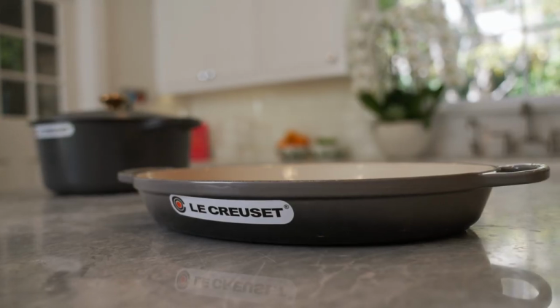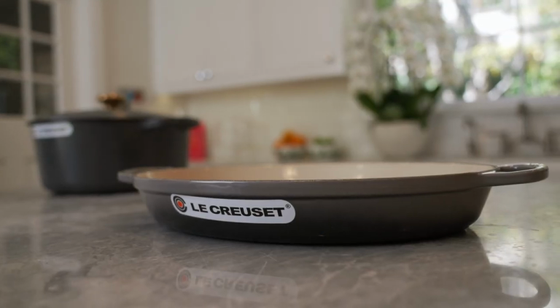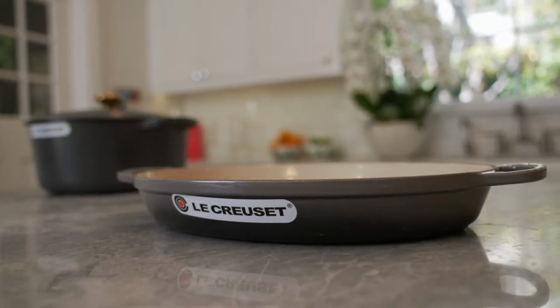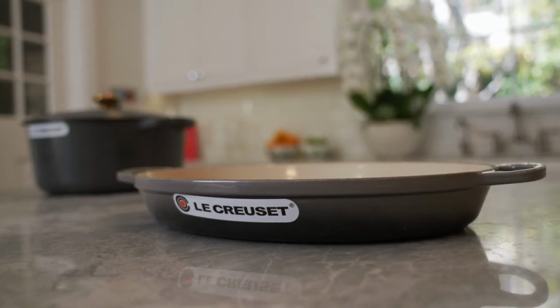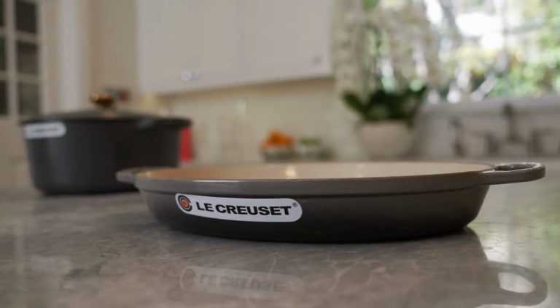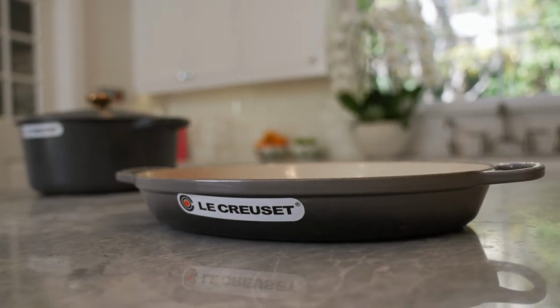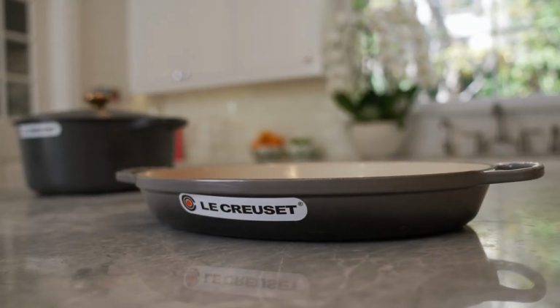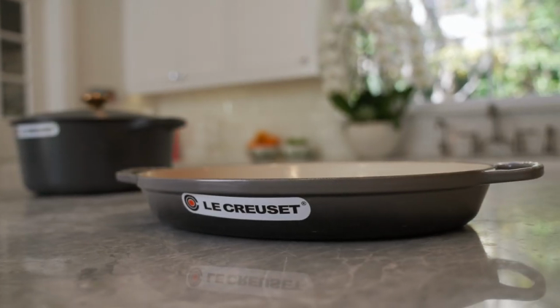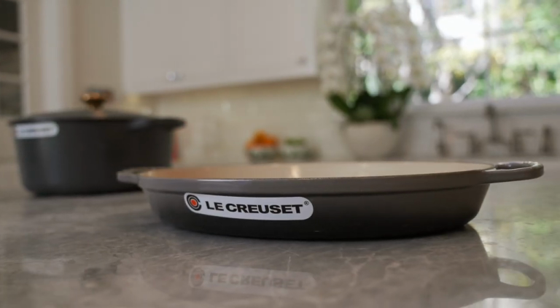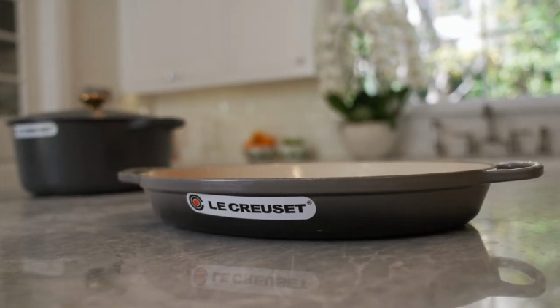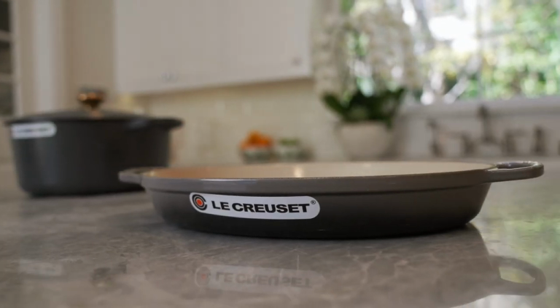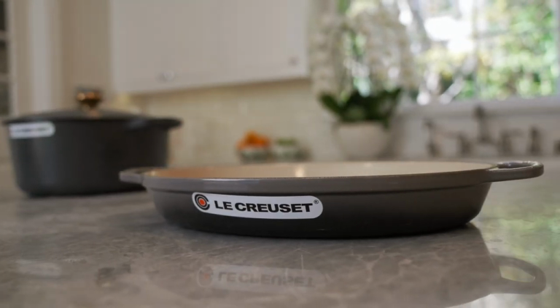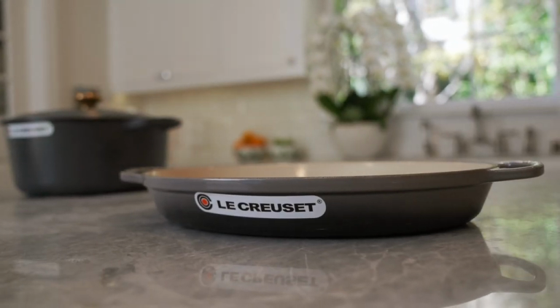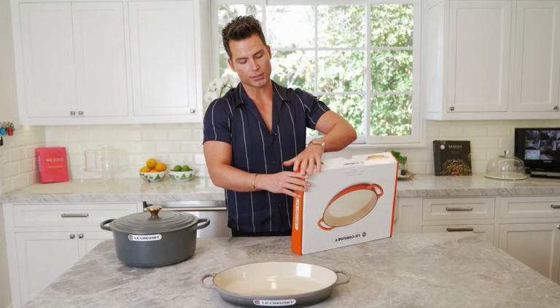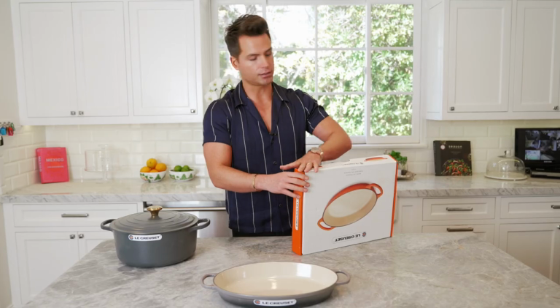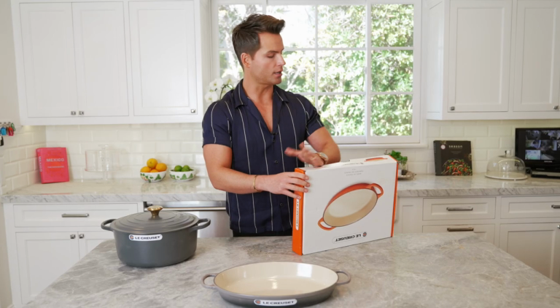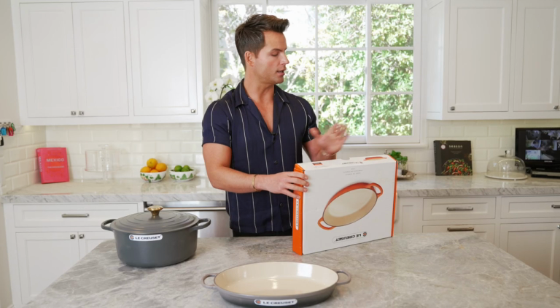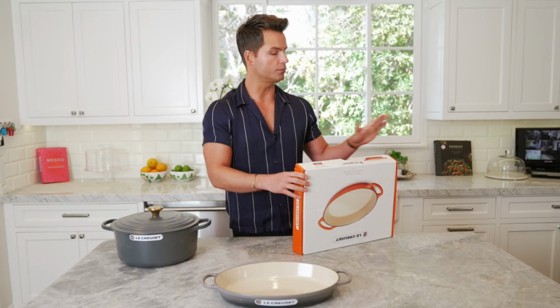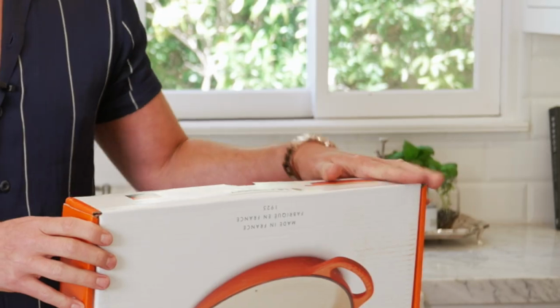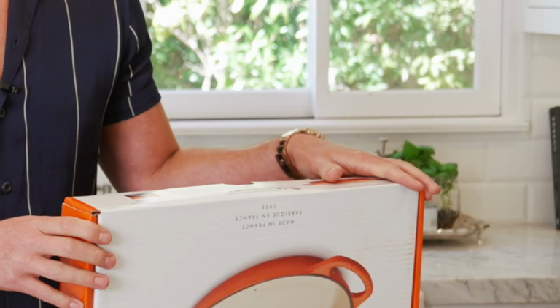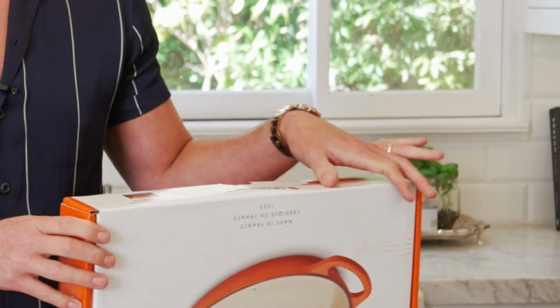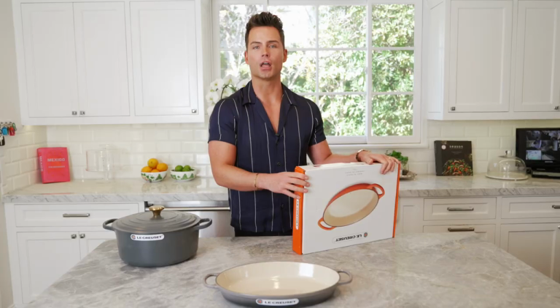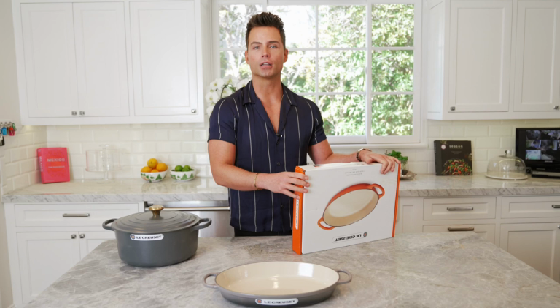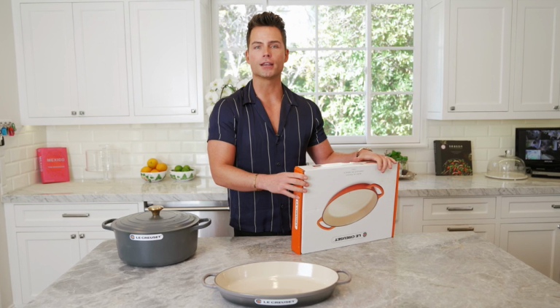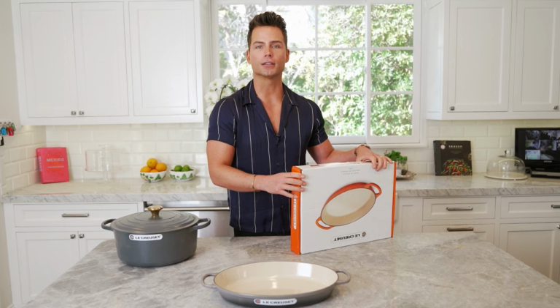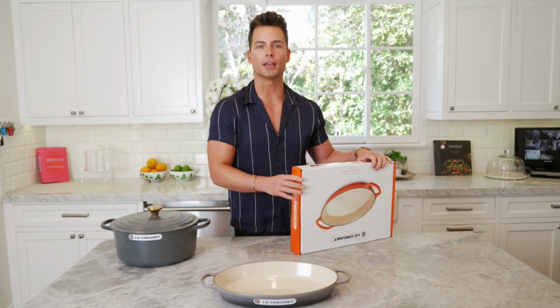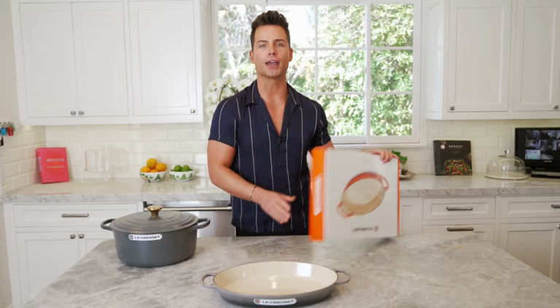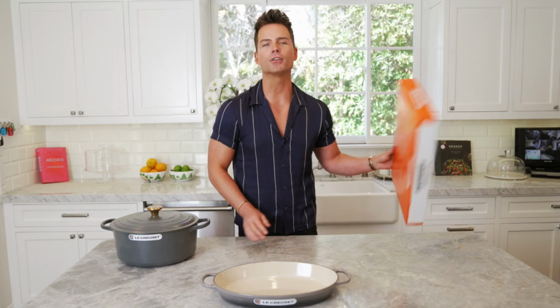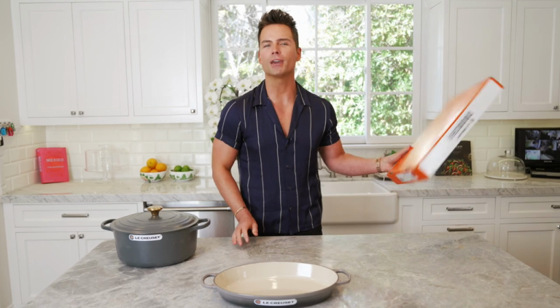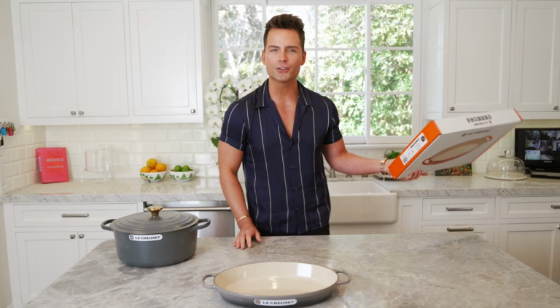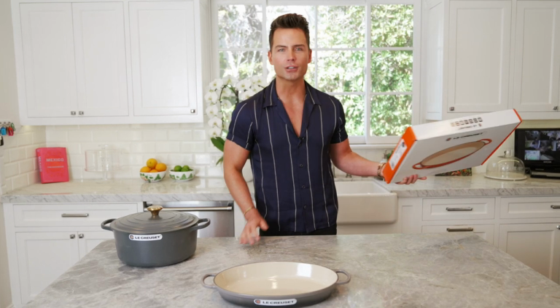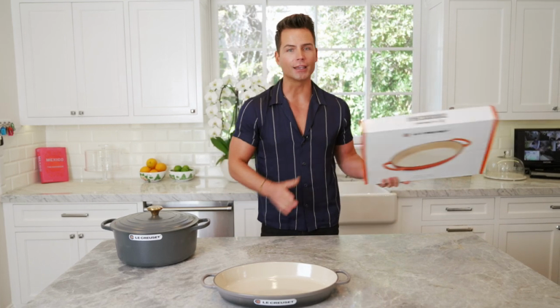But this — it doesn't scratch, it doesn't crack, it doesn't chip. It's just perfection. Long lasting, like every marriage should be. Hello!